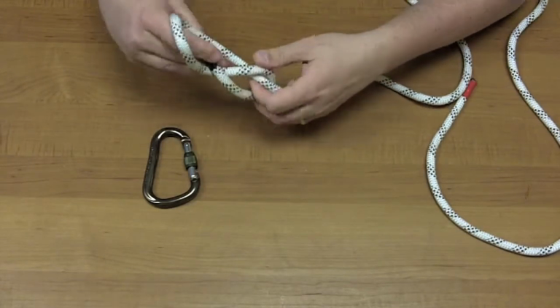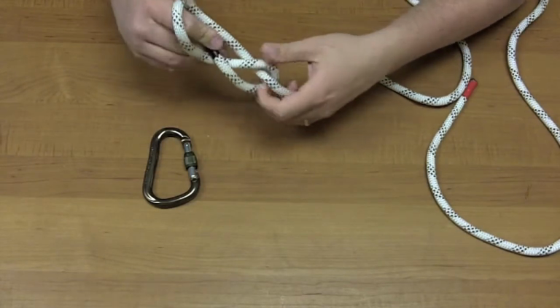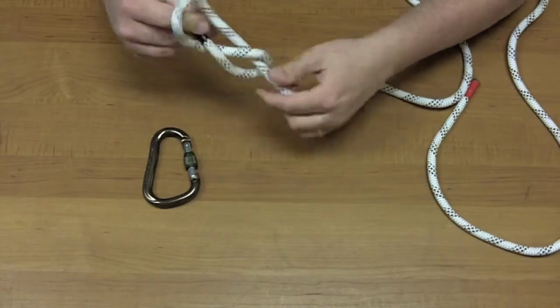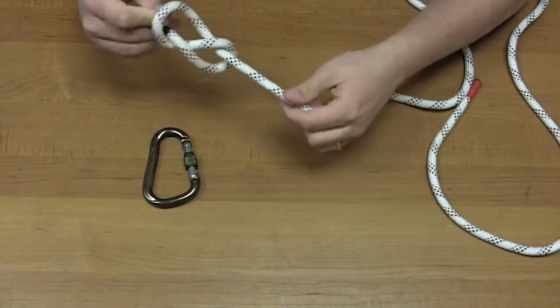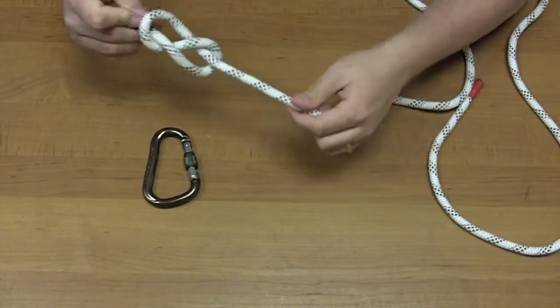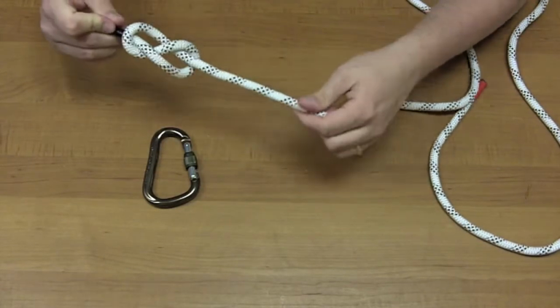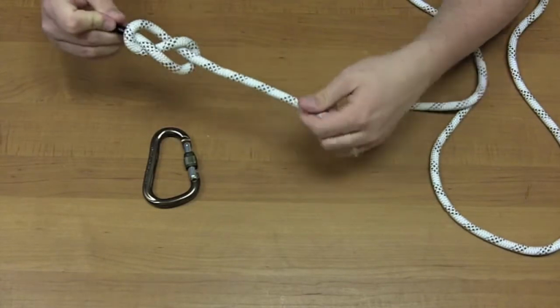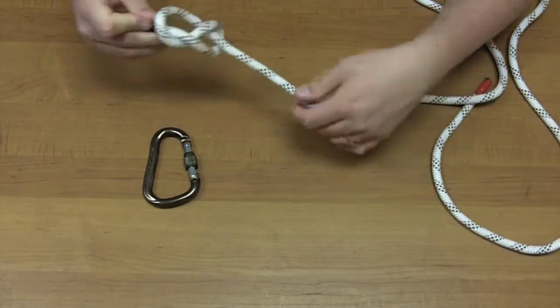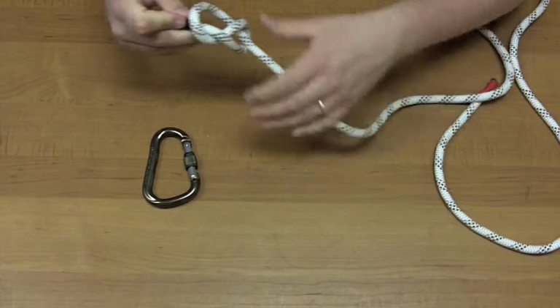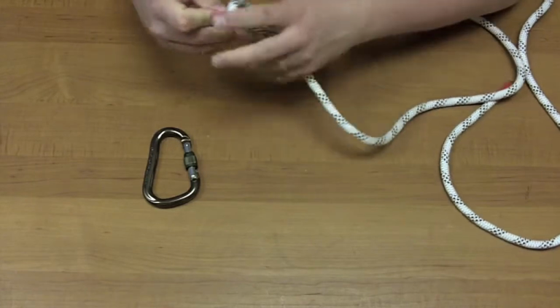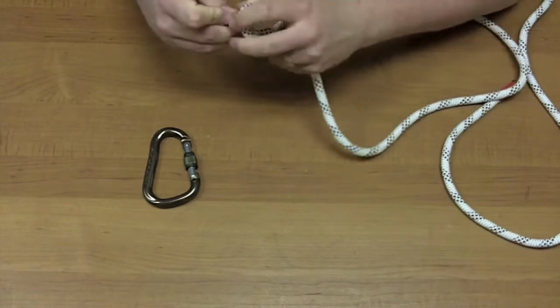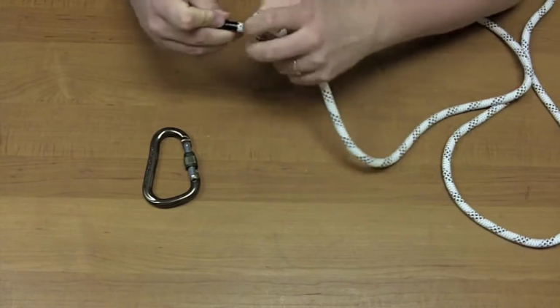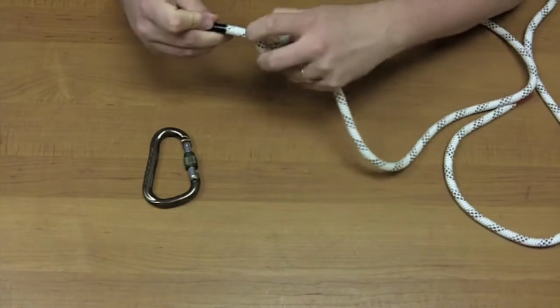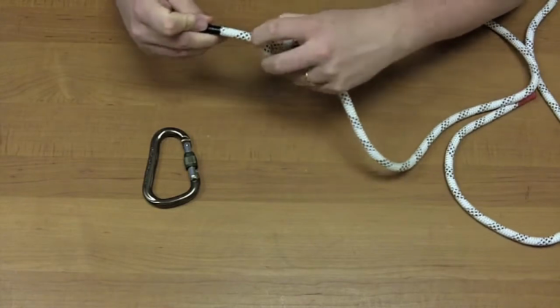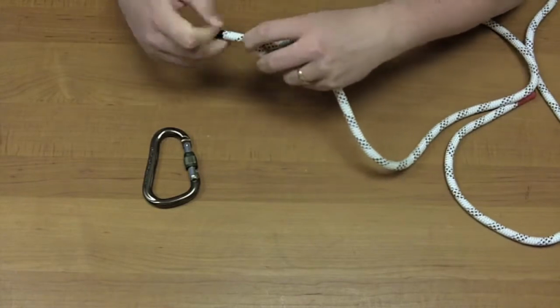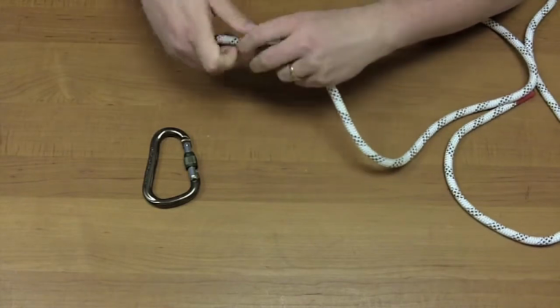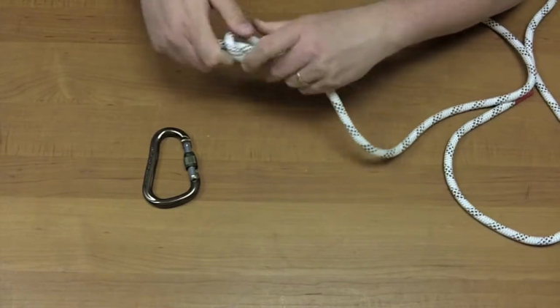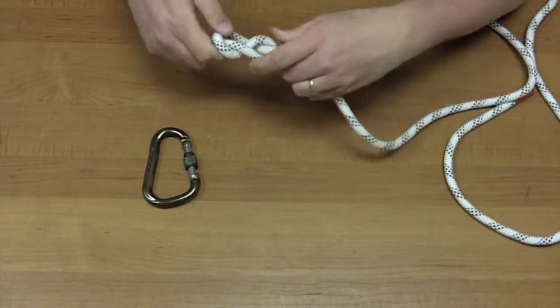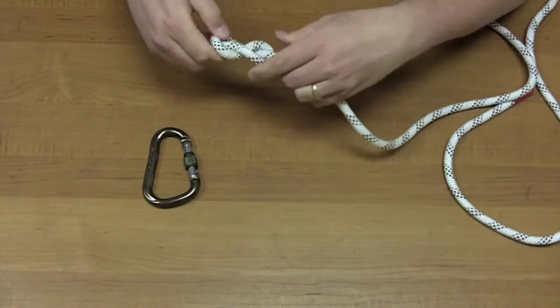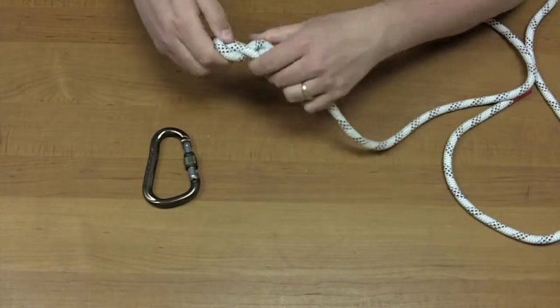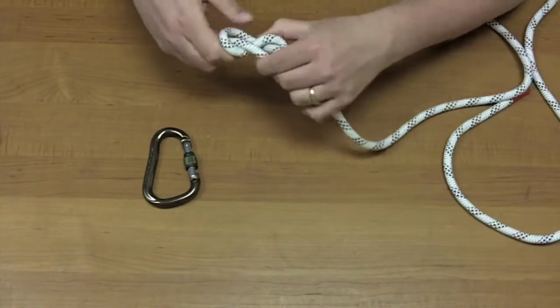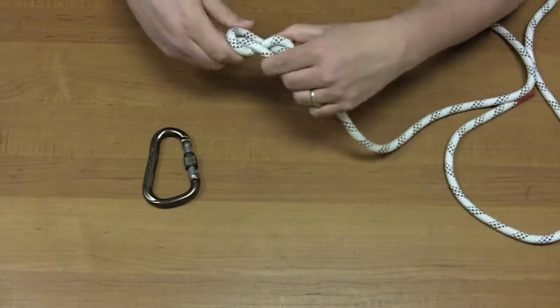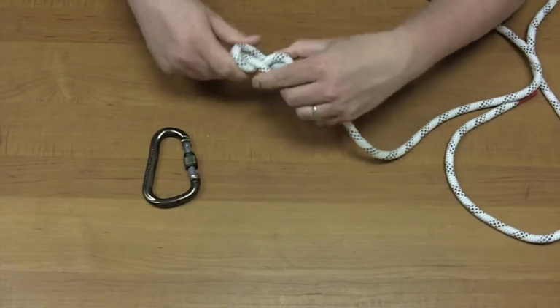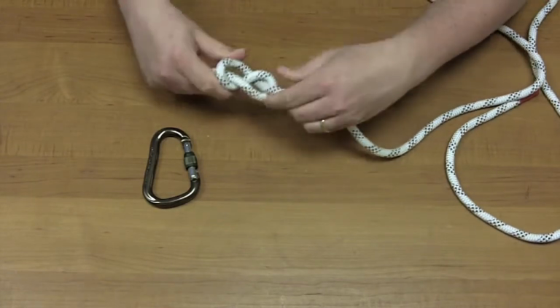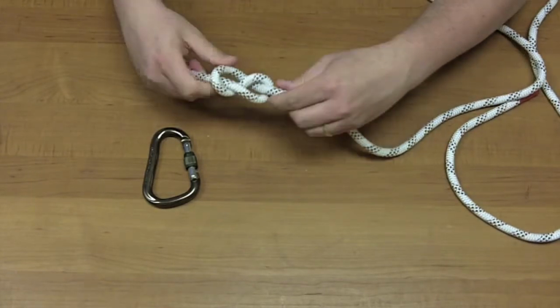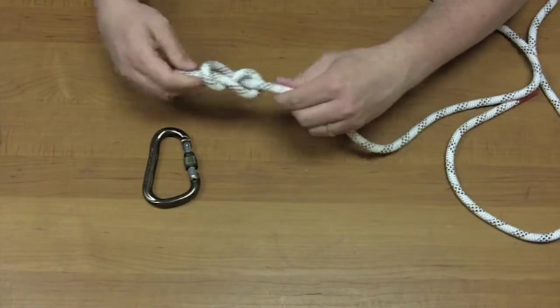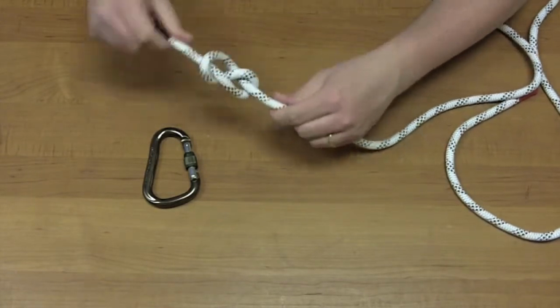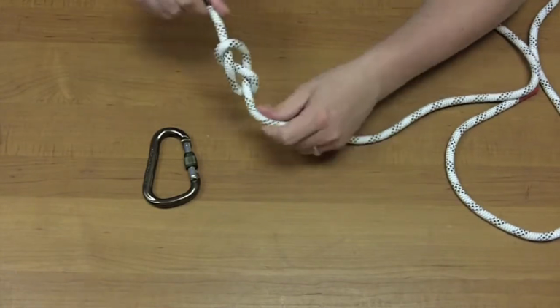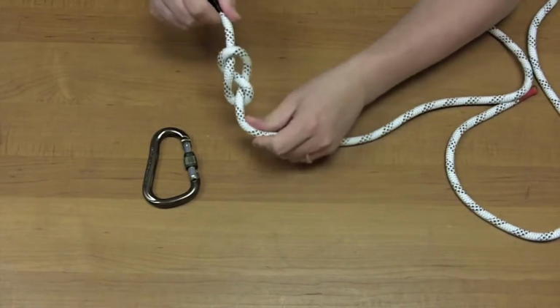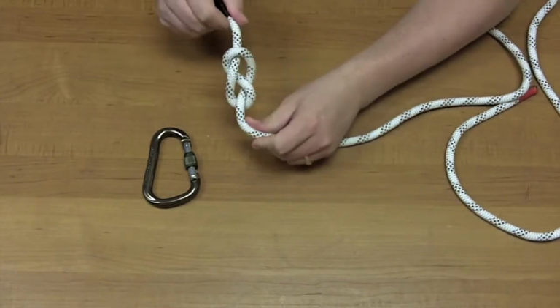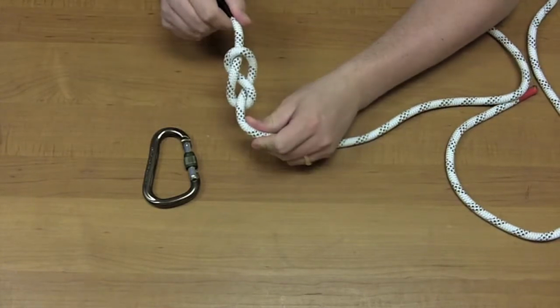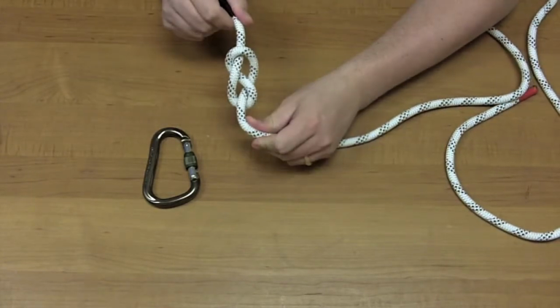The reason why it's called the figure eight is because it's easy to check that it's done right, because it looks like an eight.